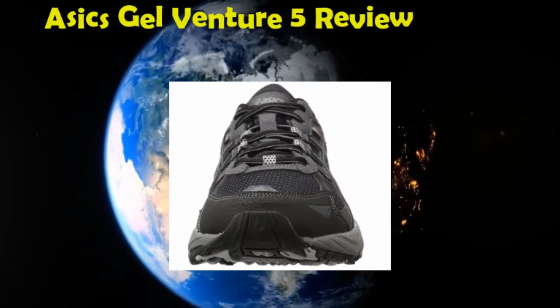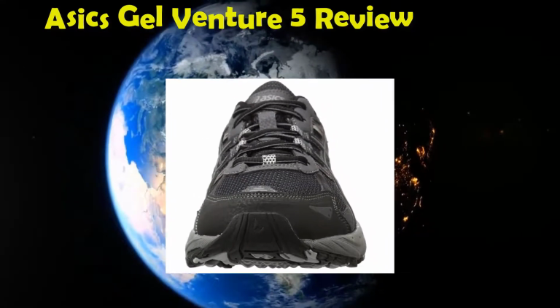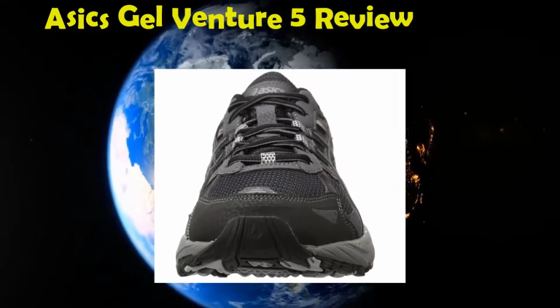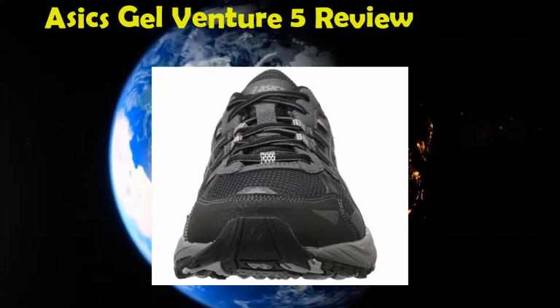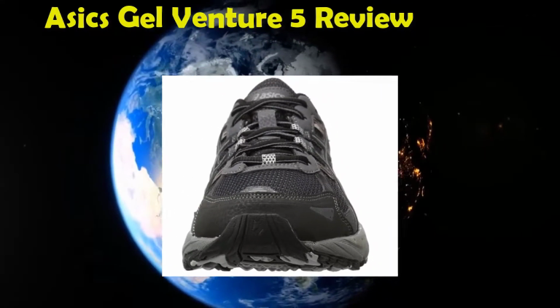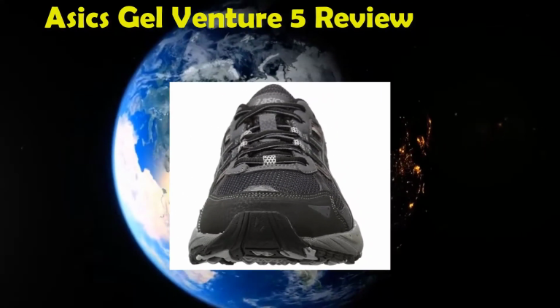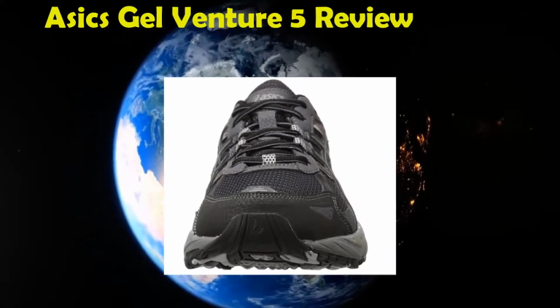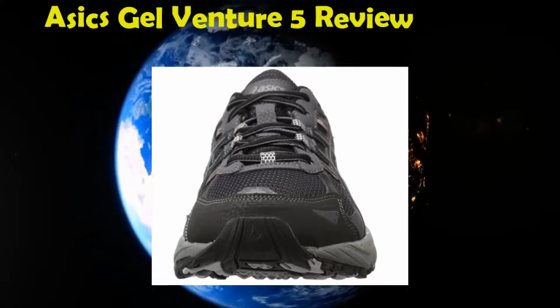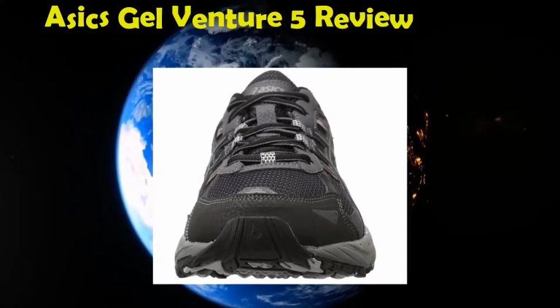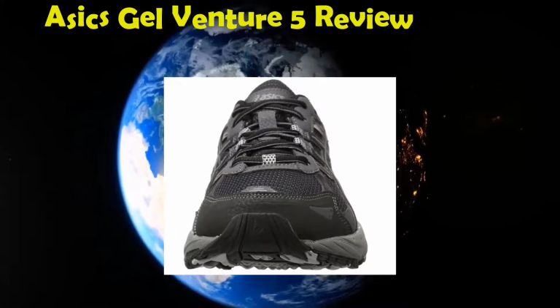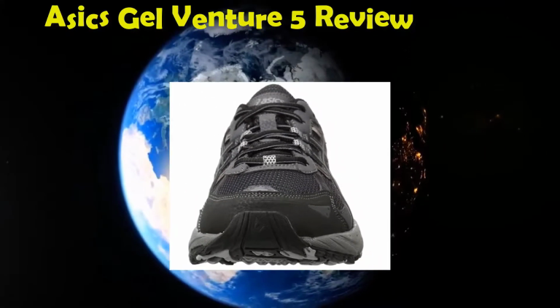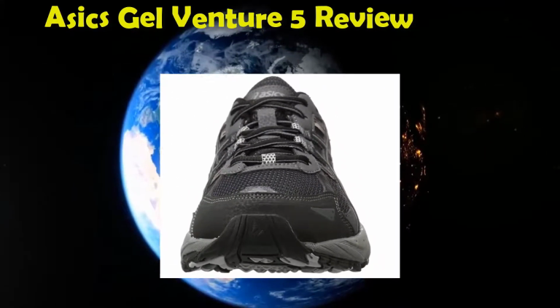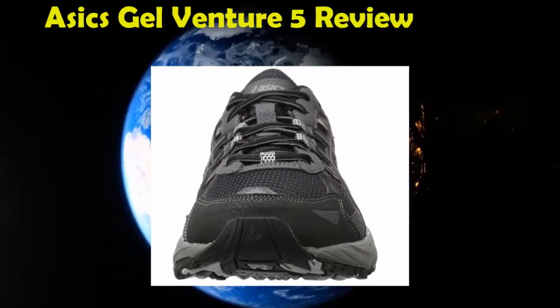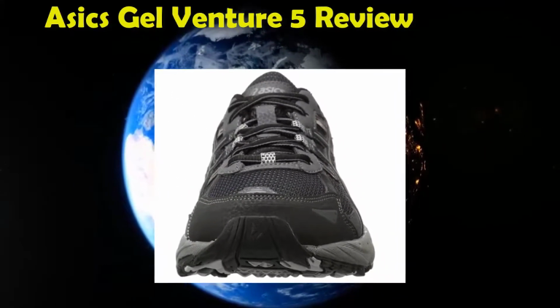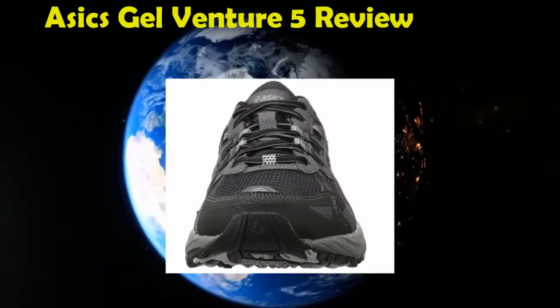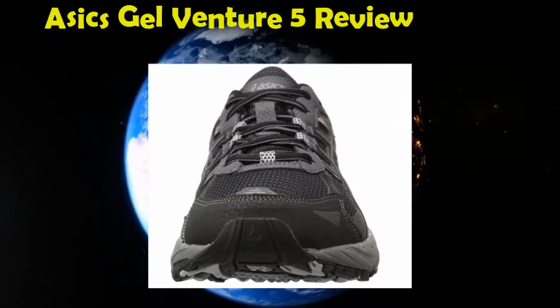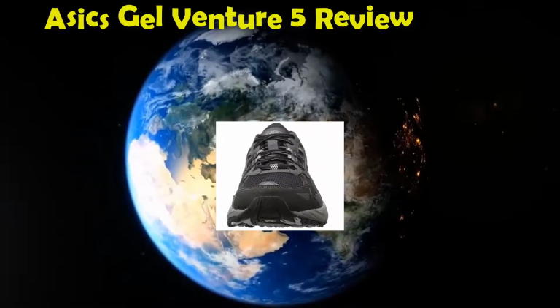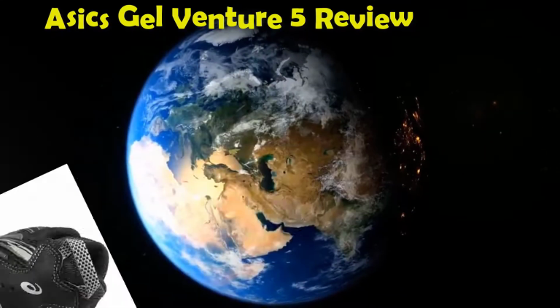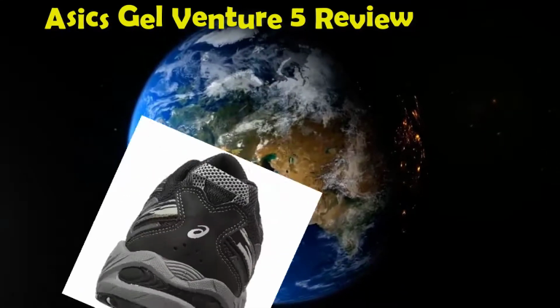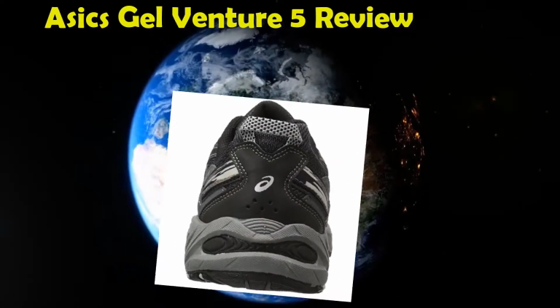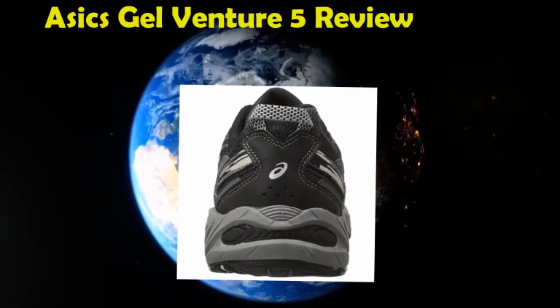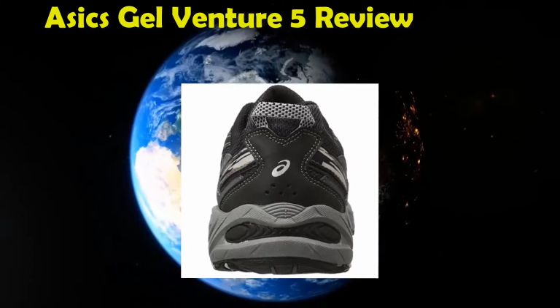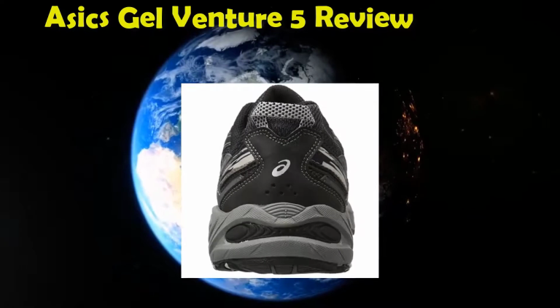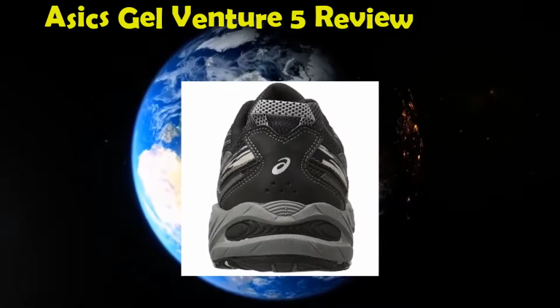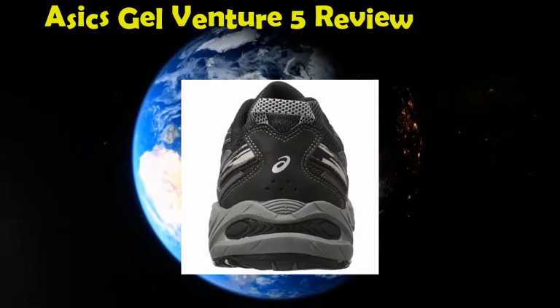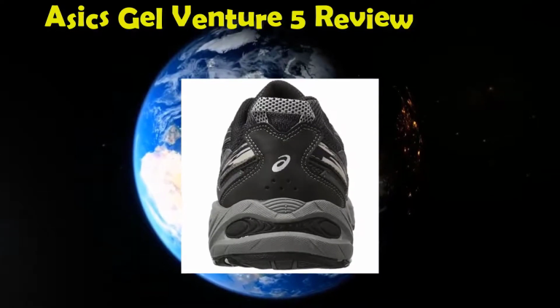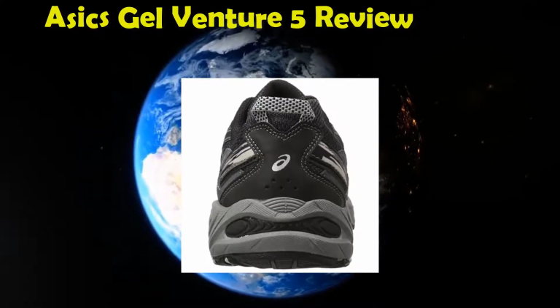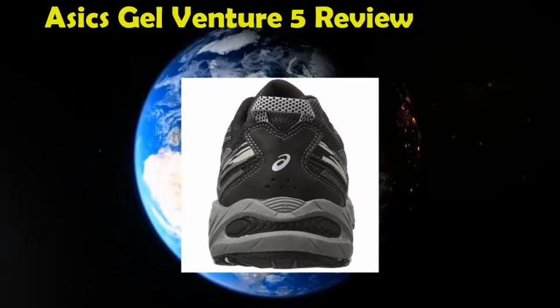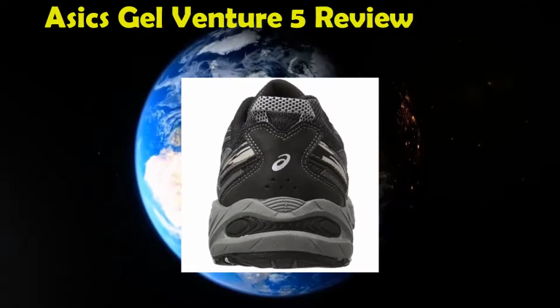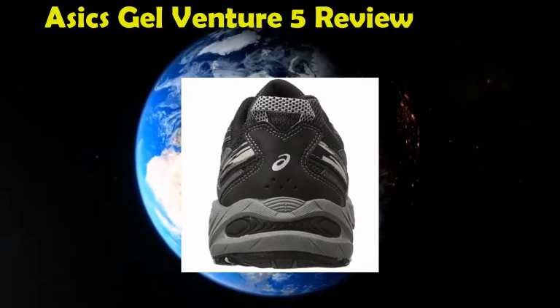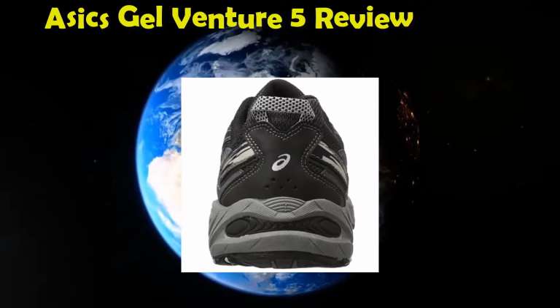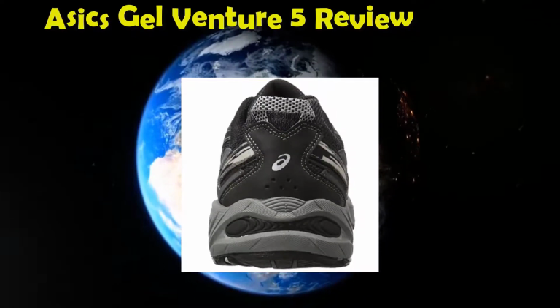Designed with a trail specific outsole that has reverse traction lugs. Designed with brush stroke pattern underlays.